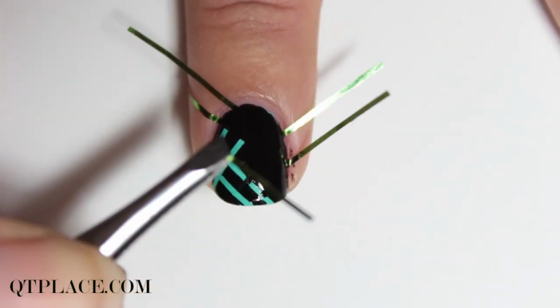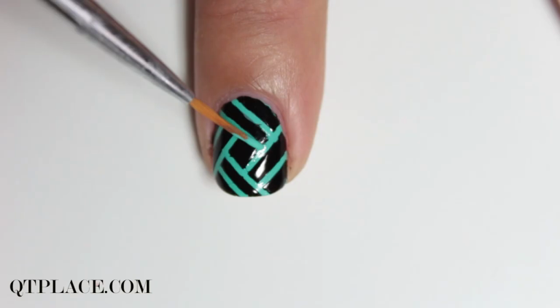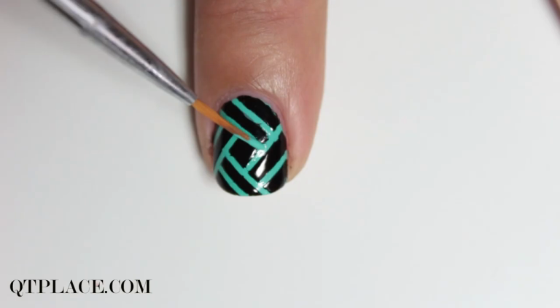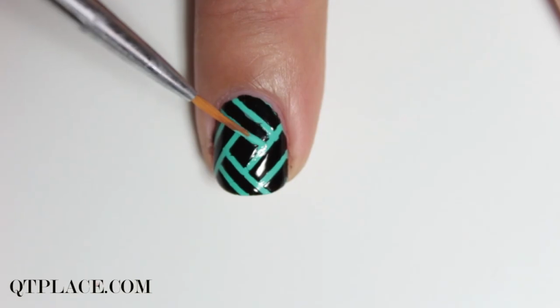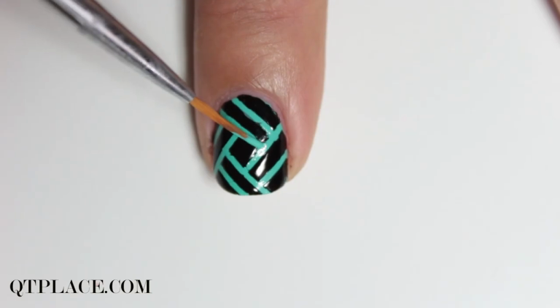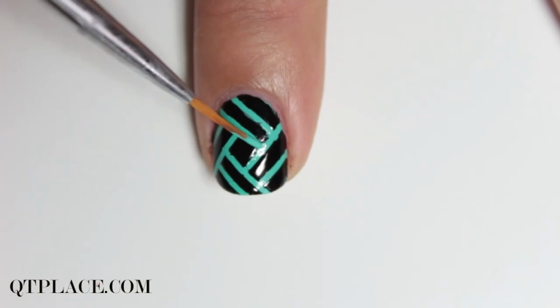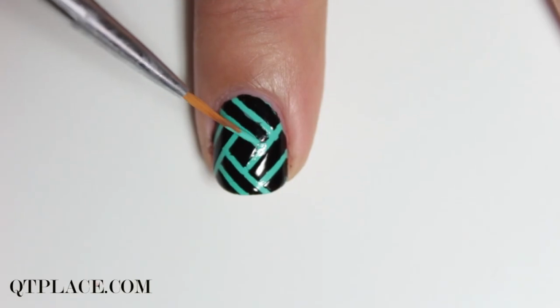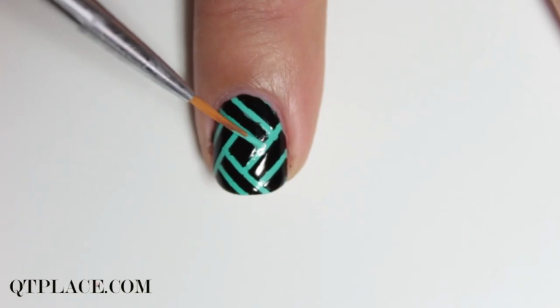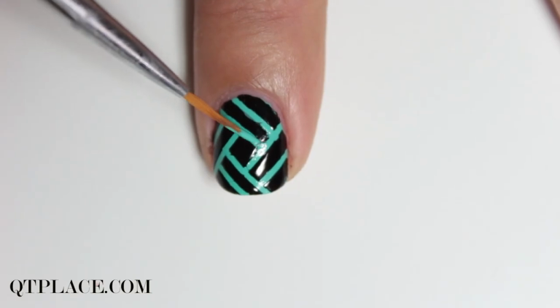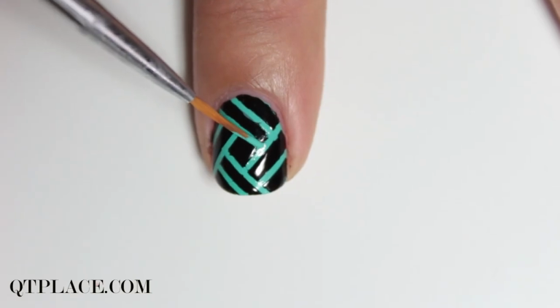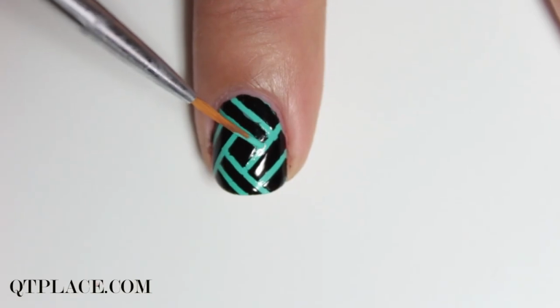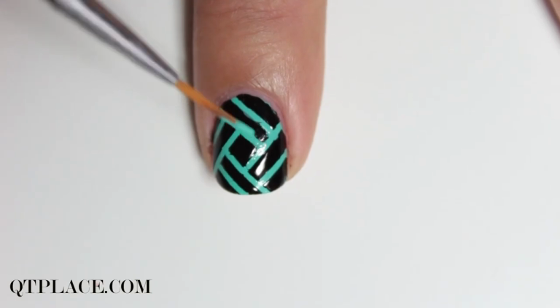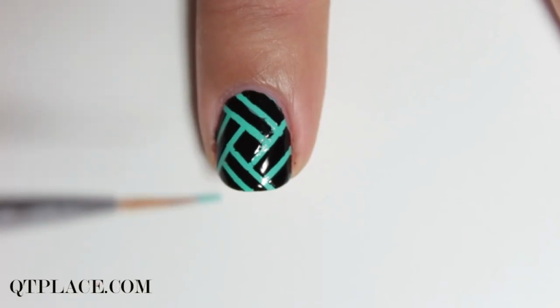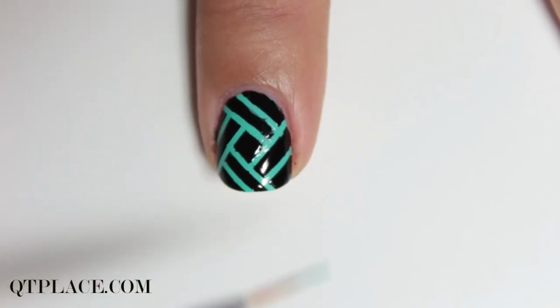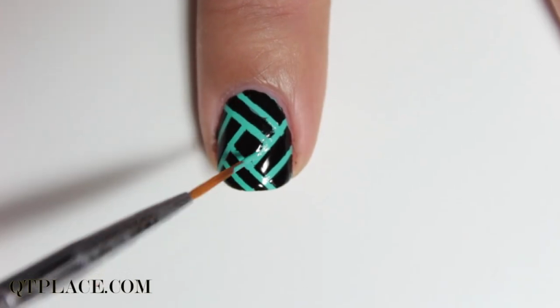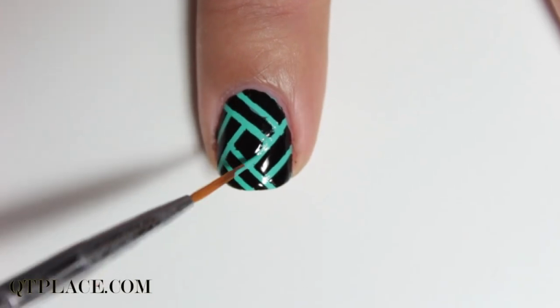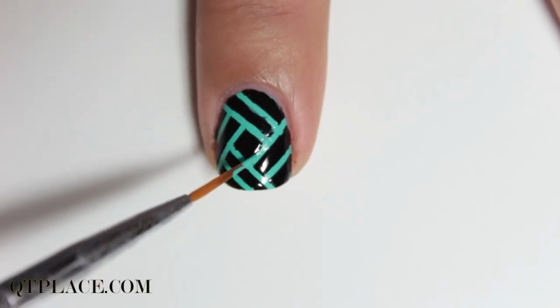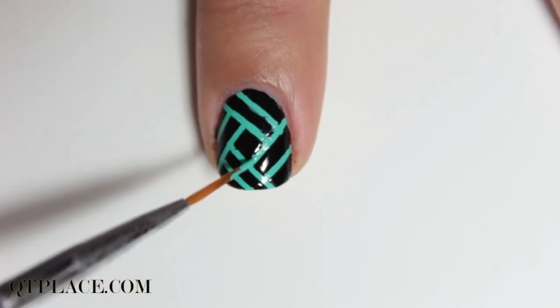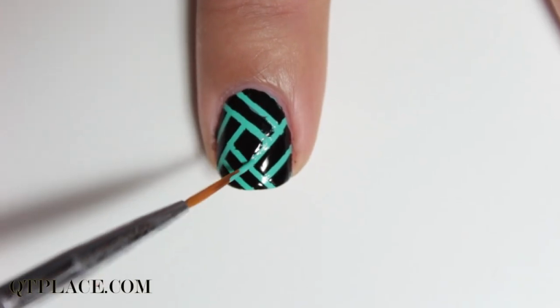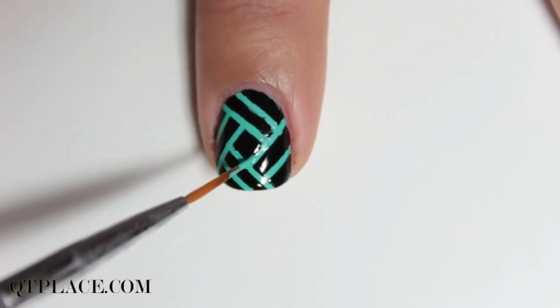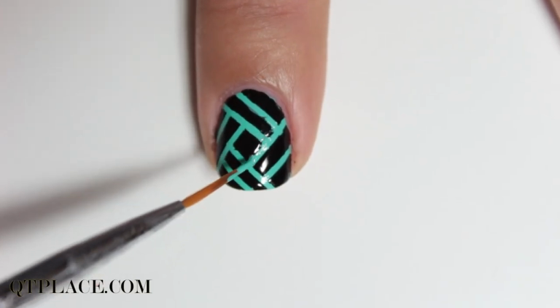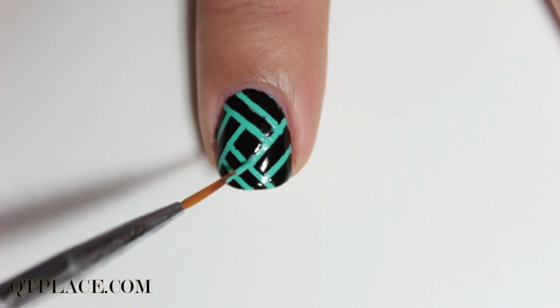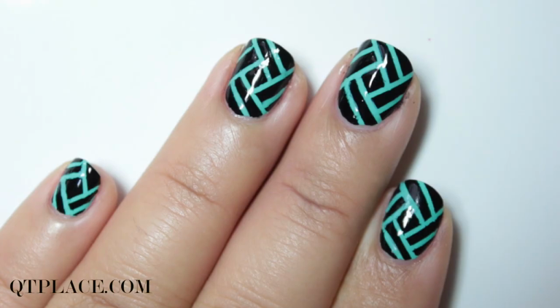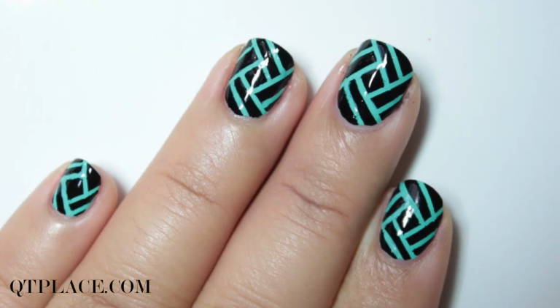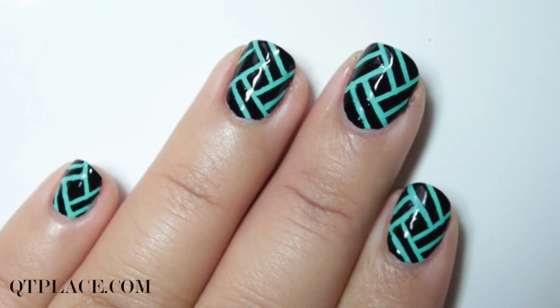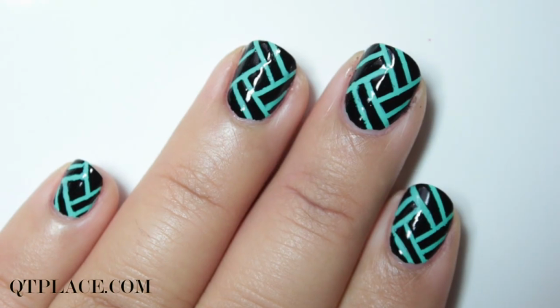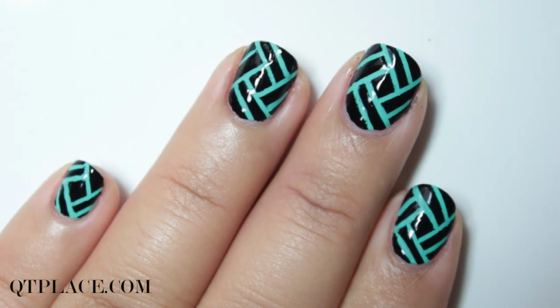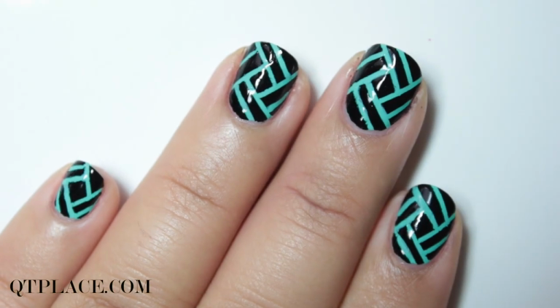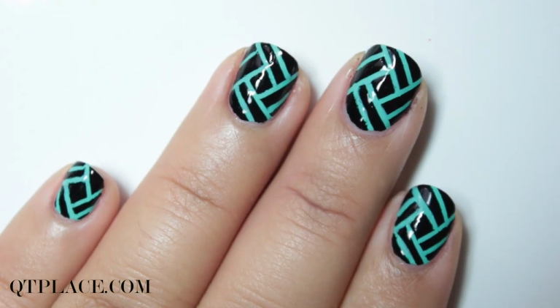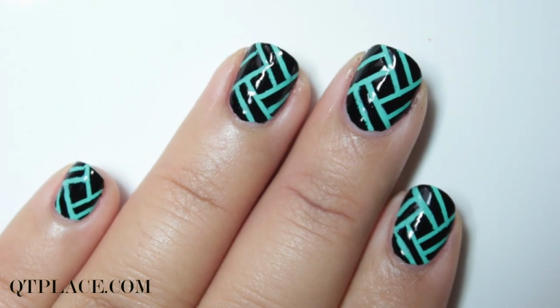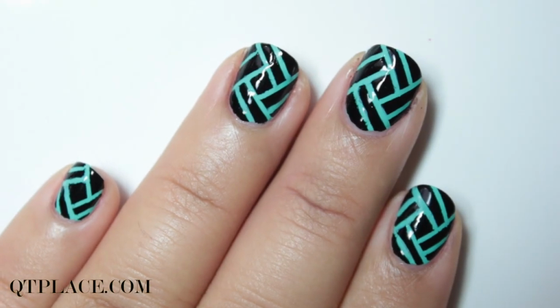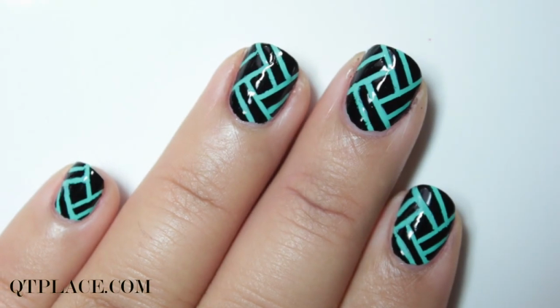Make the lines correct if you messed up. Finish with top coat and you've got amazing straight lines.